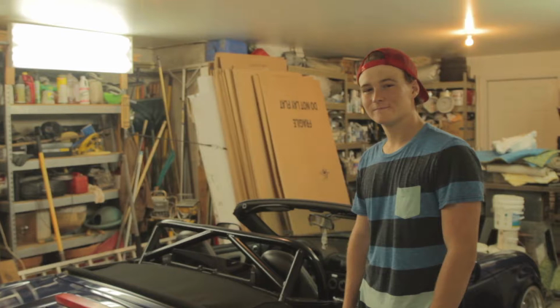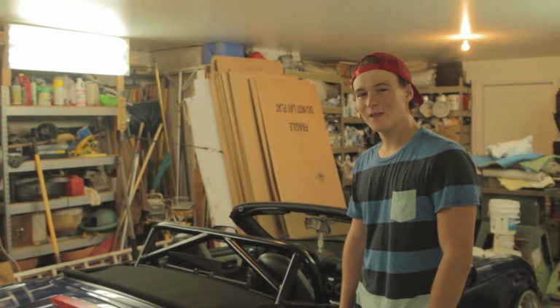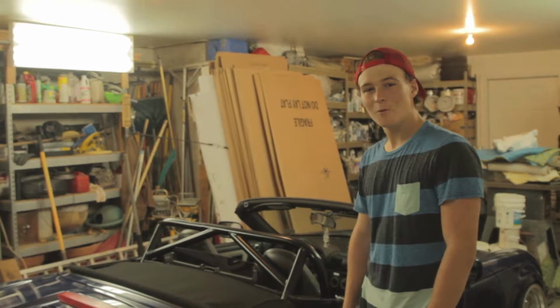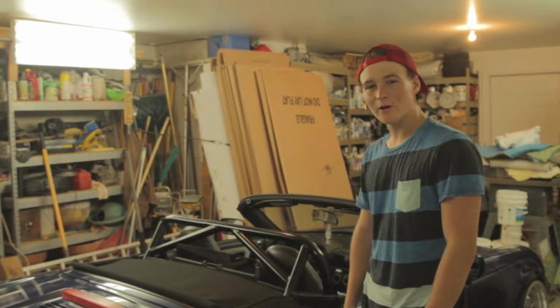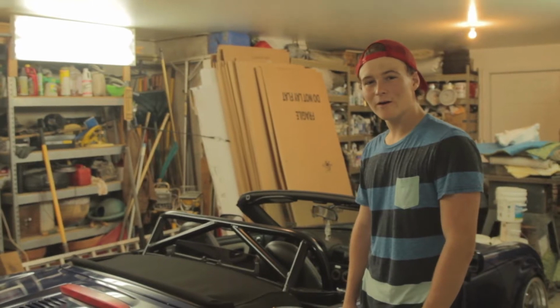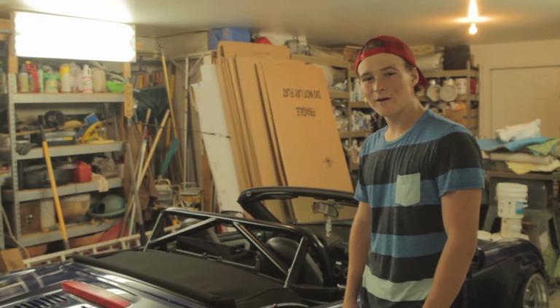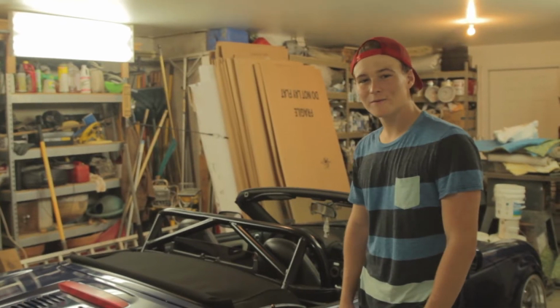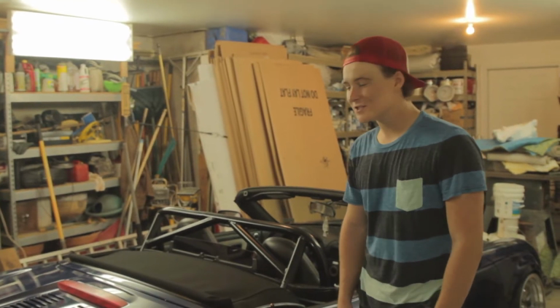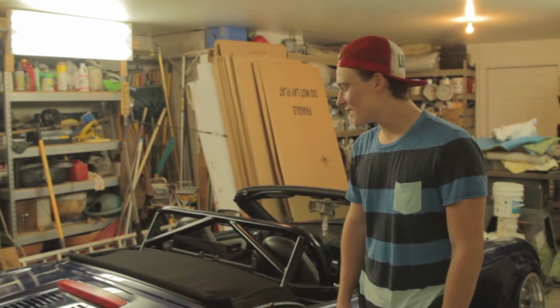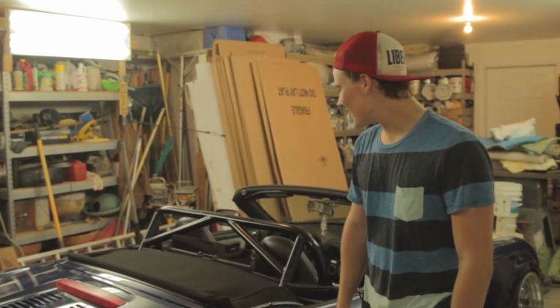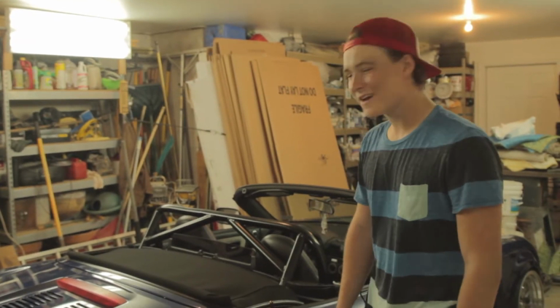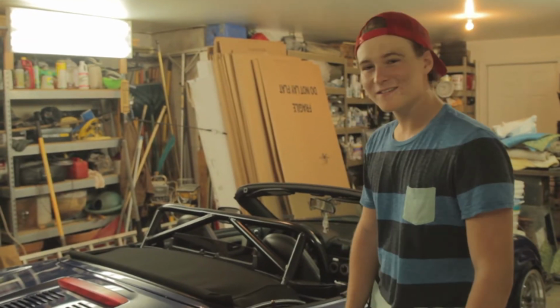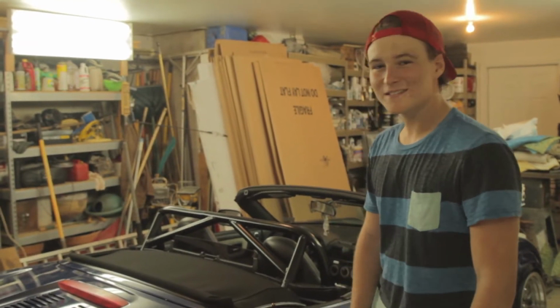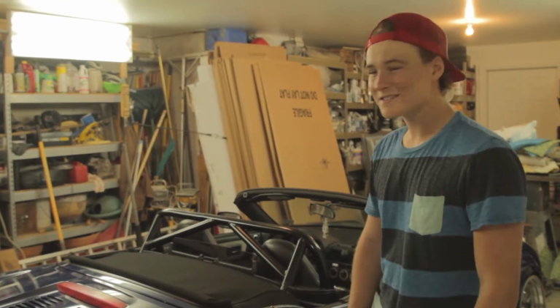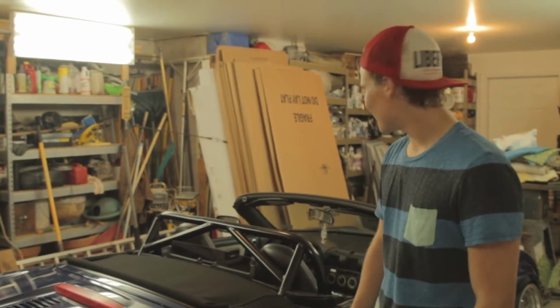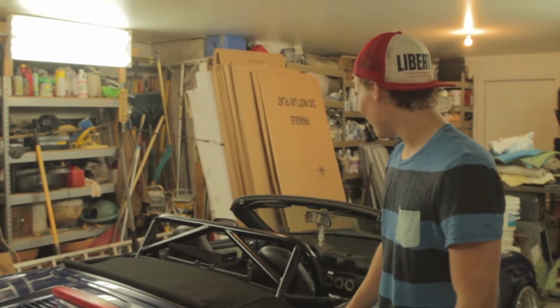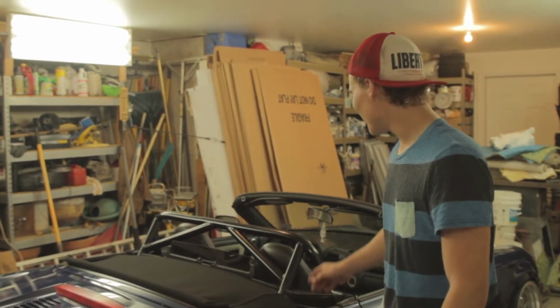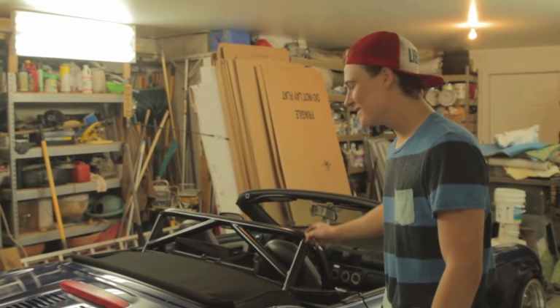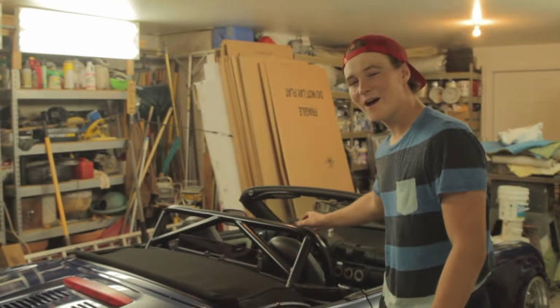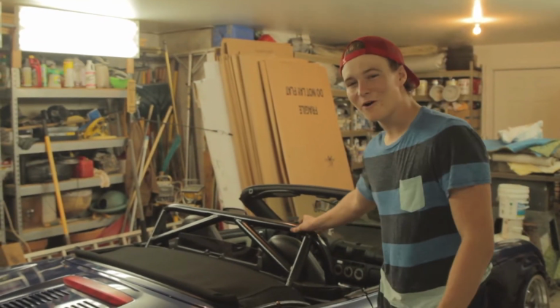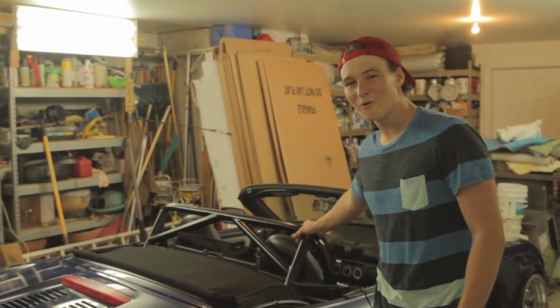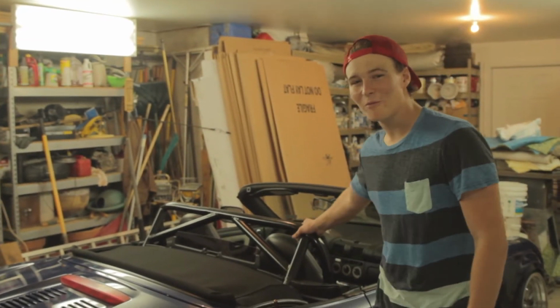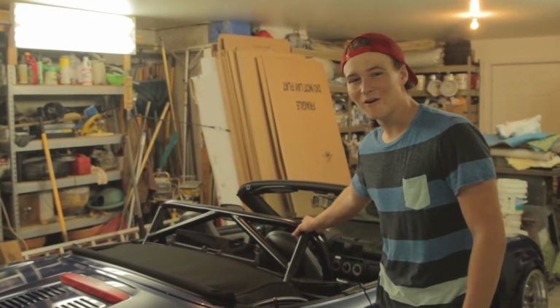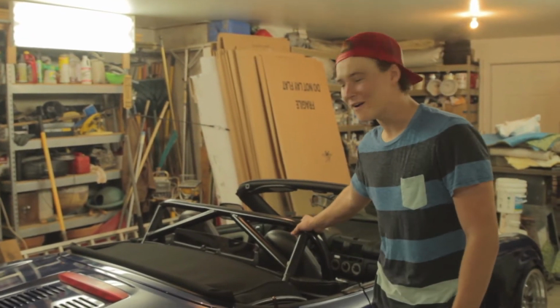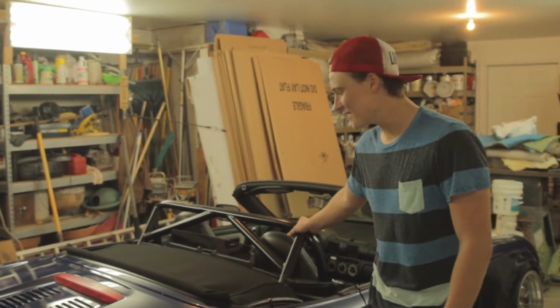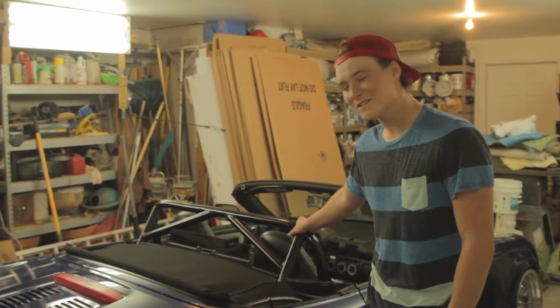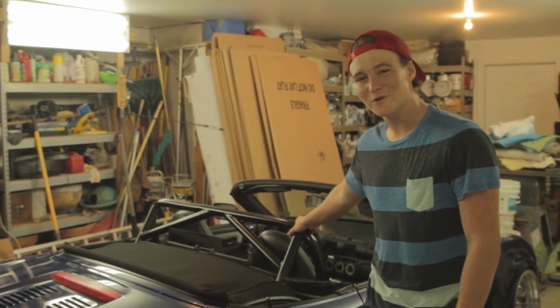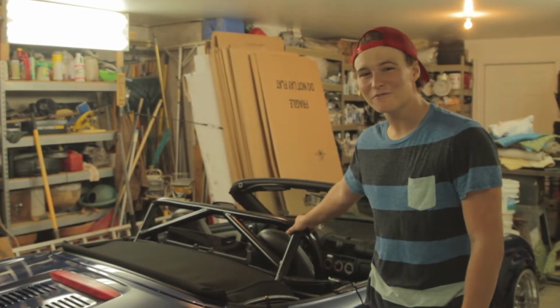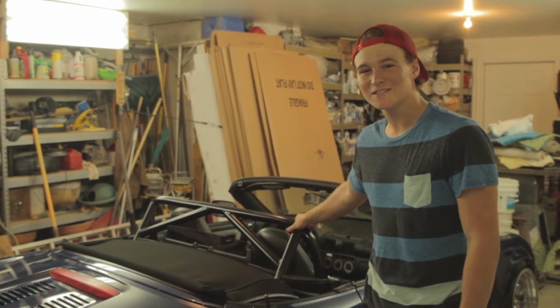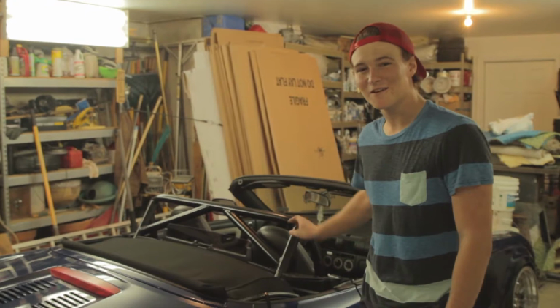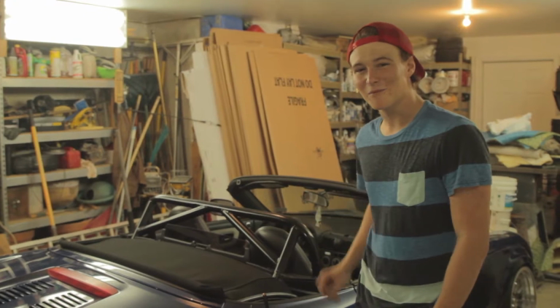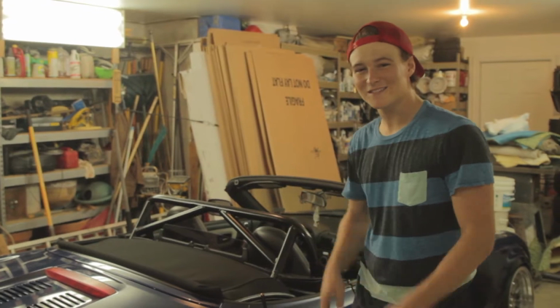What up, this is GA Stance House and this is how you make a DIY roll bar in less than a week for less than a hundred bucks.